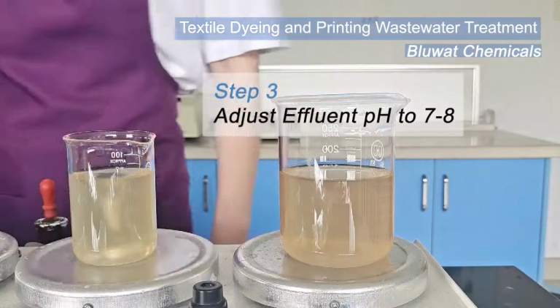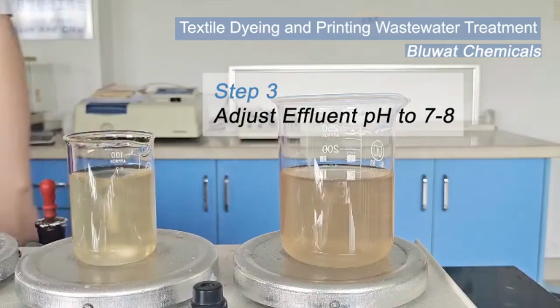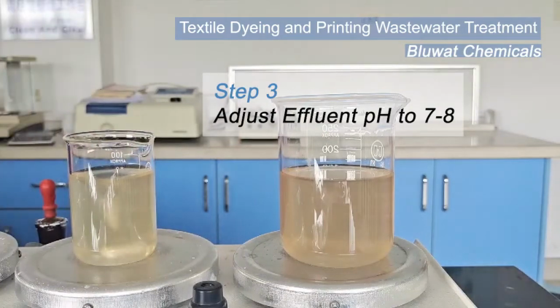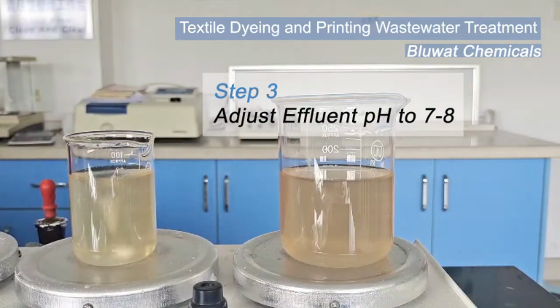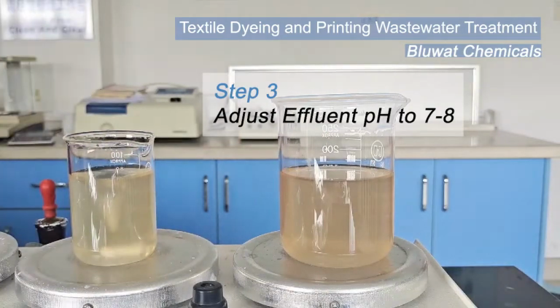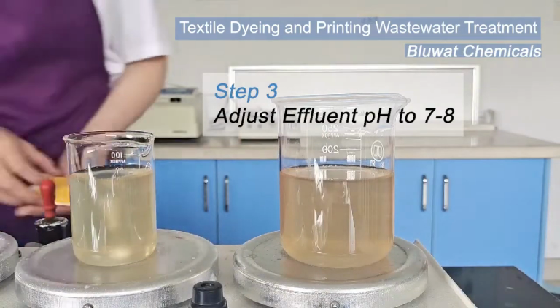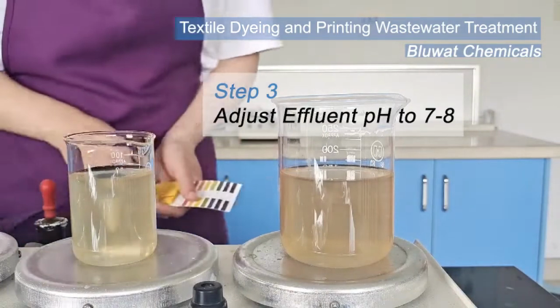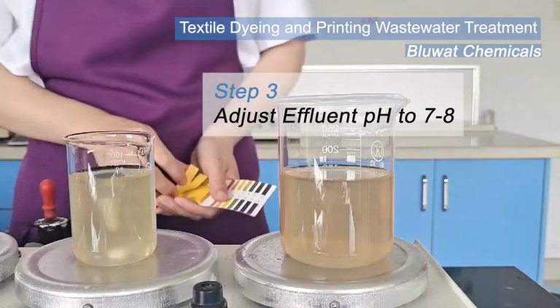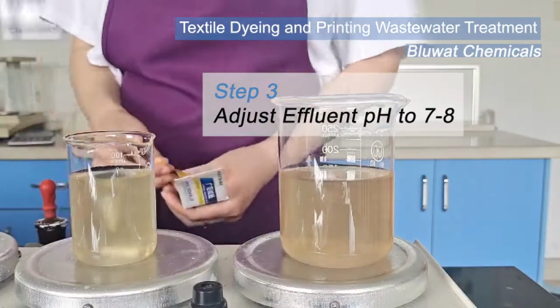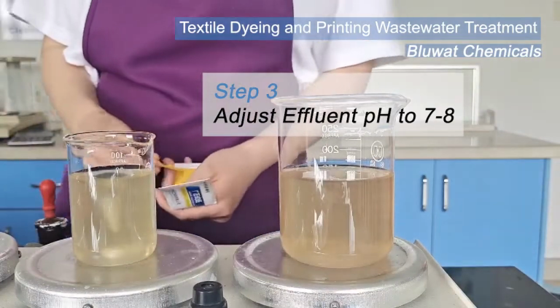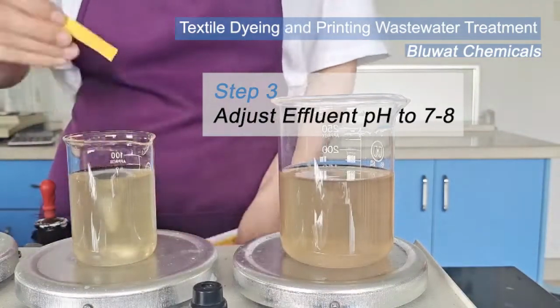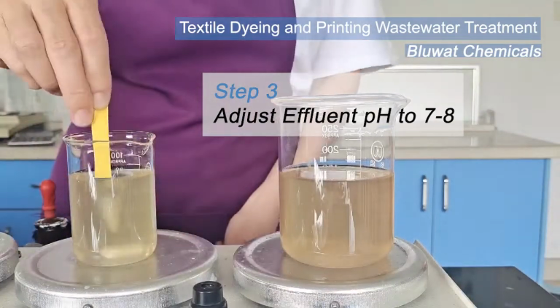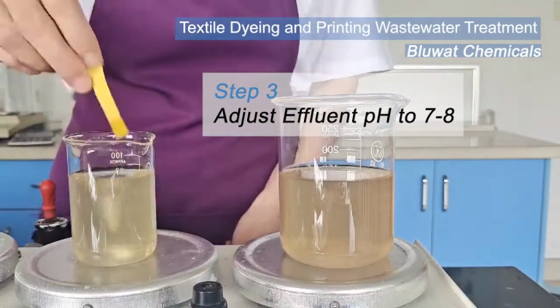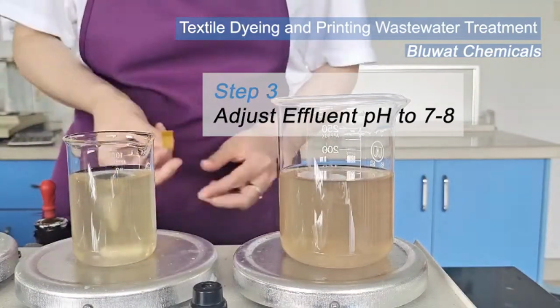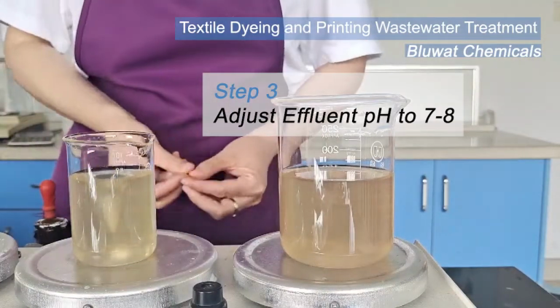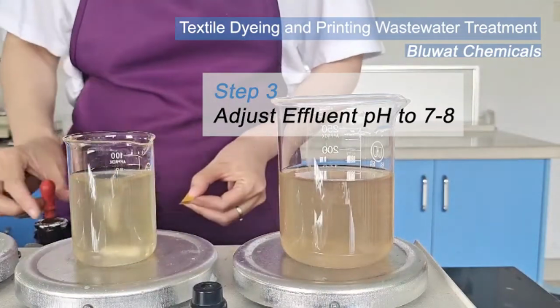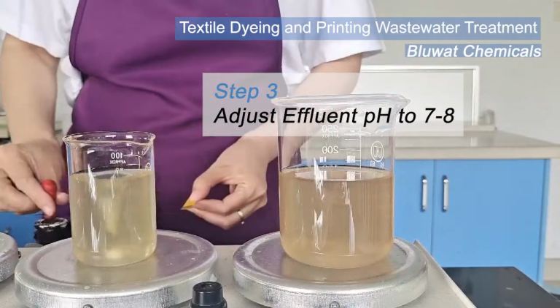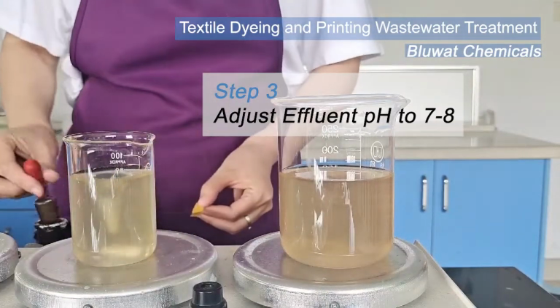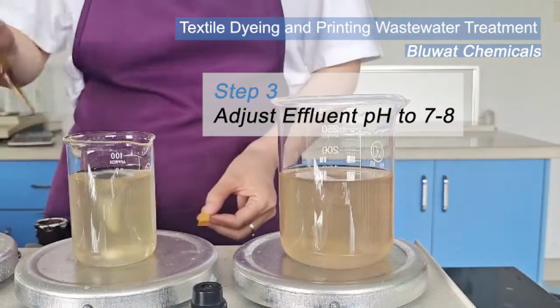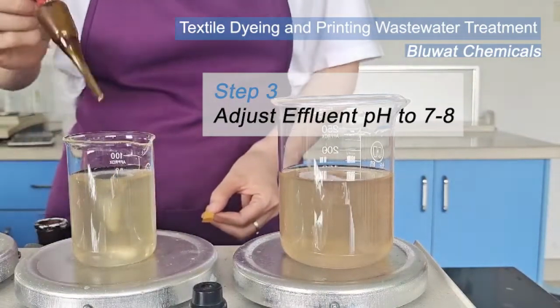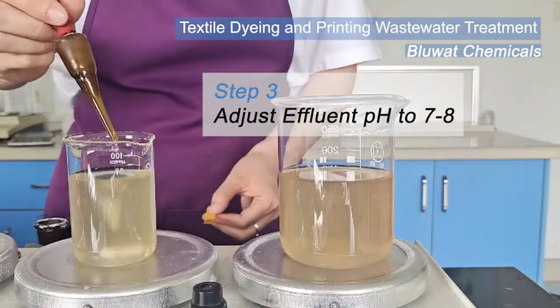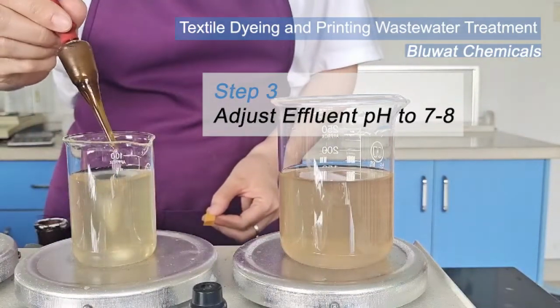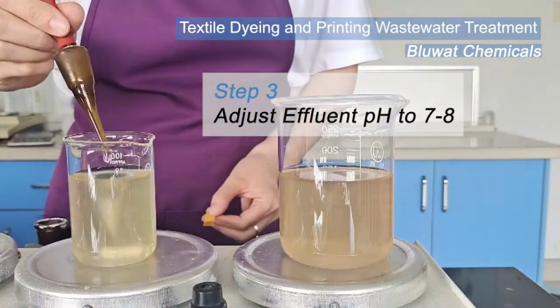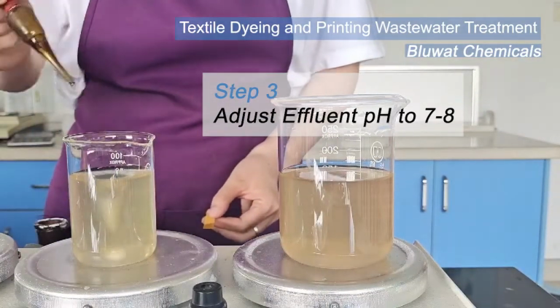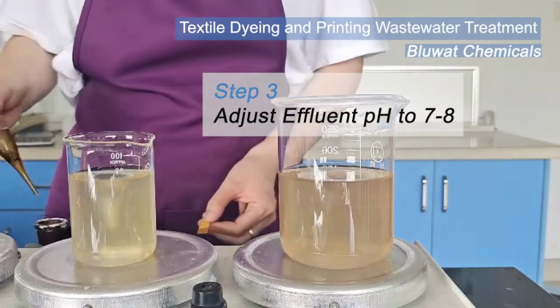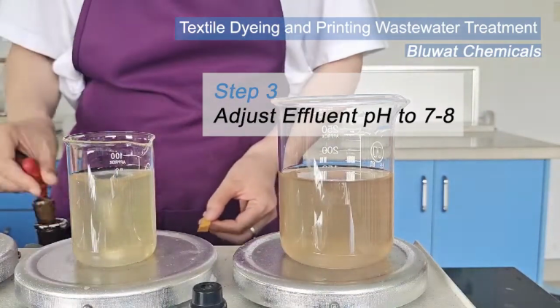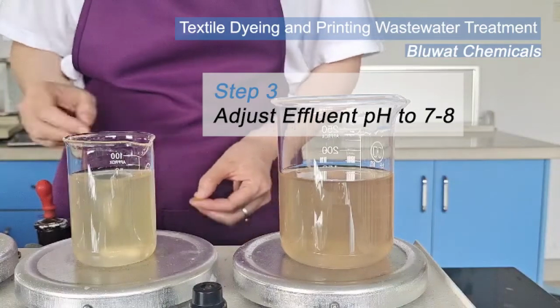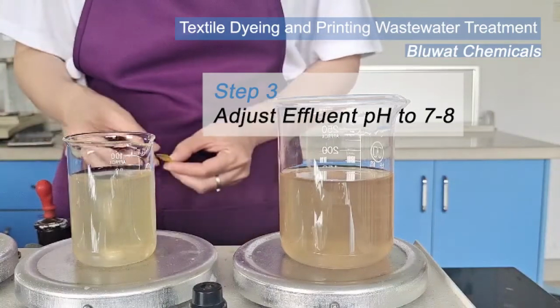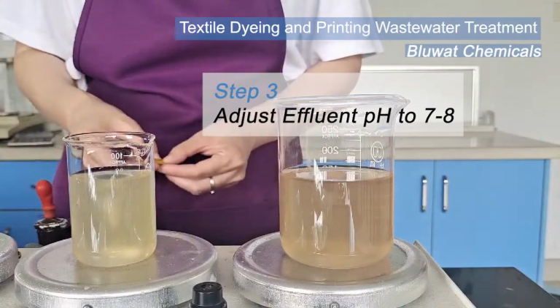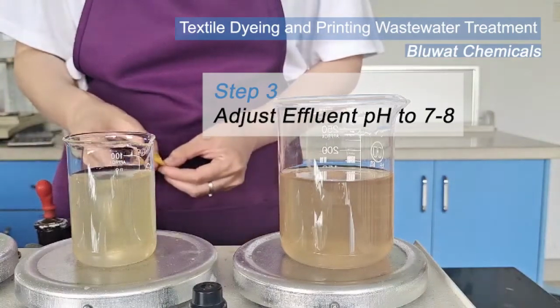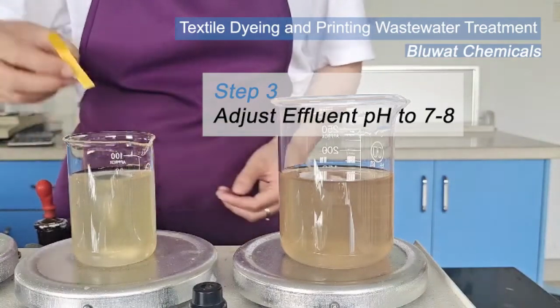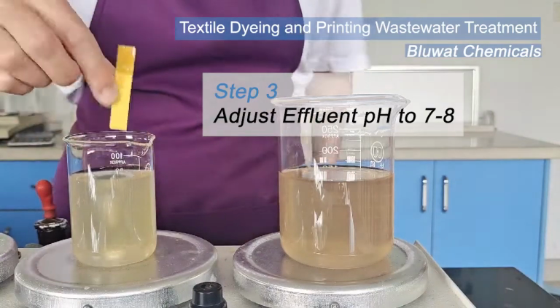Third step: adjust effluent pH to 7-8 to bring out the best performance of polyacrylamide.